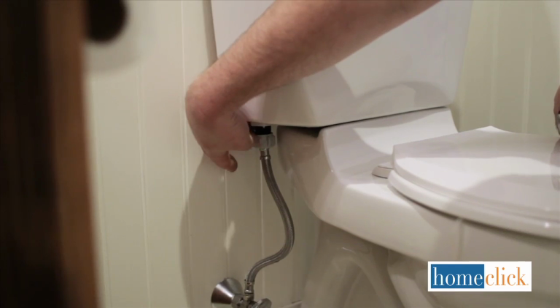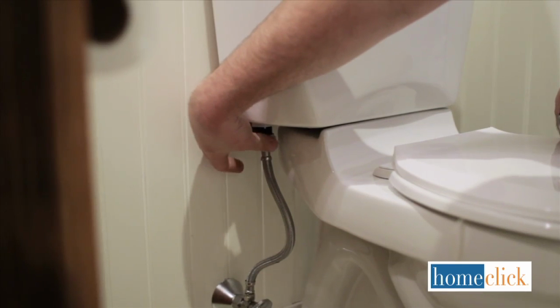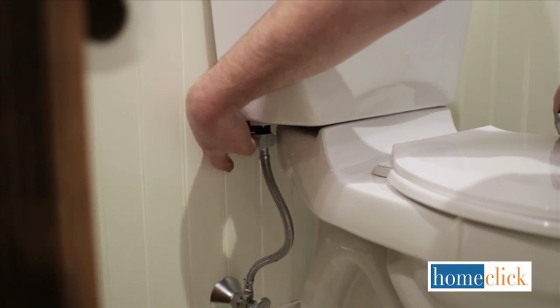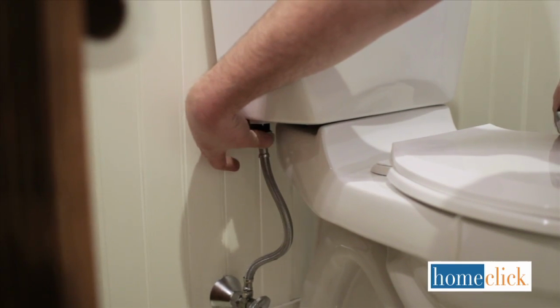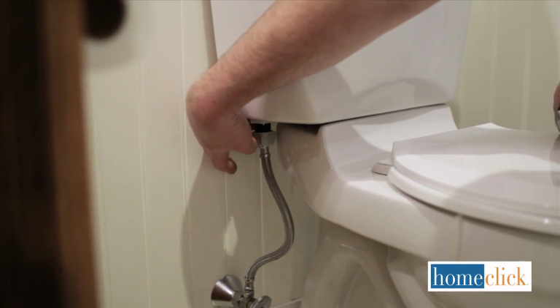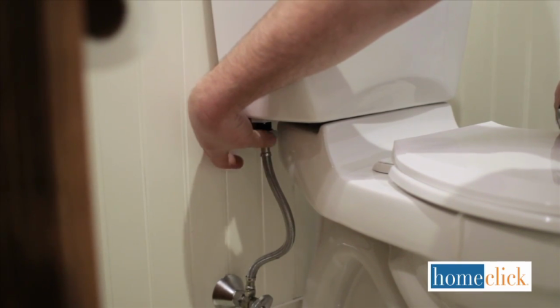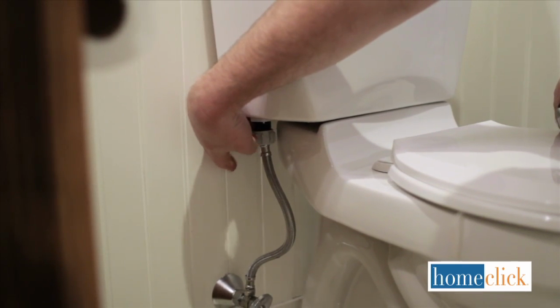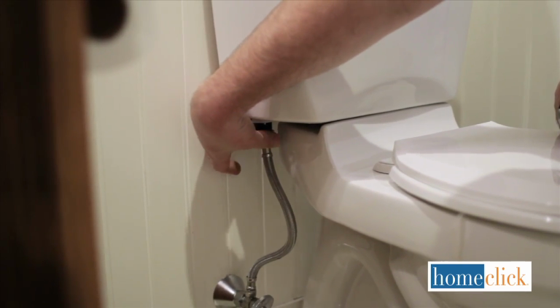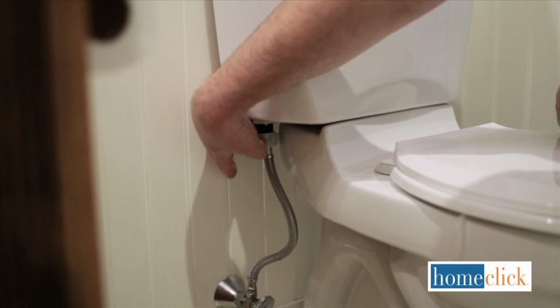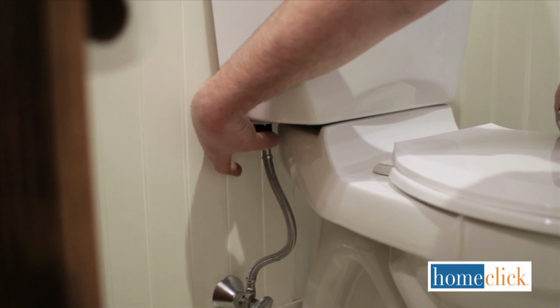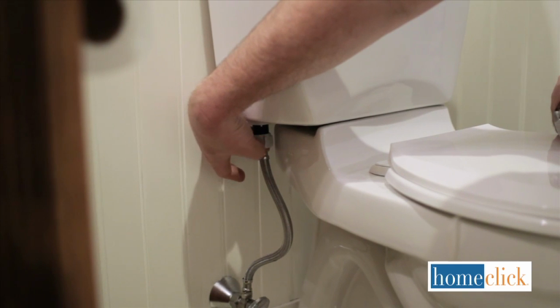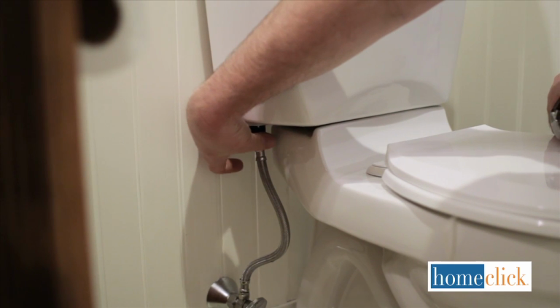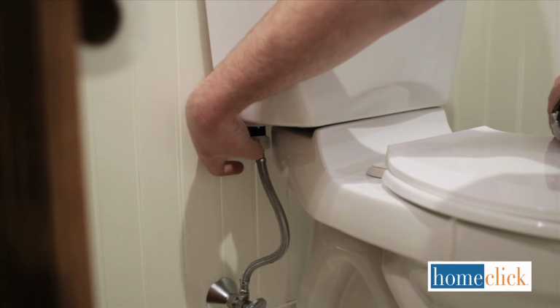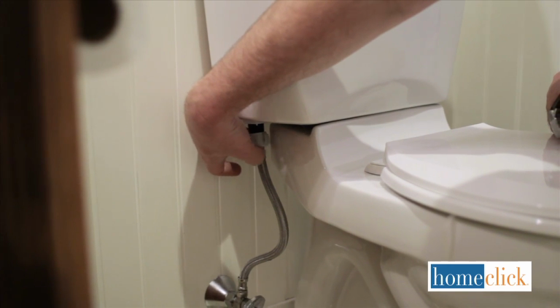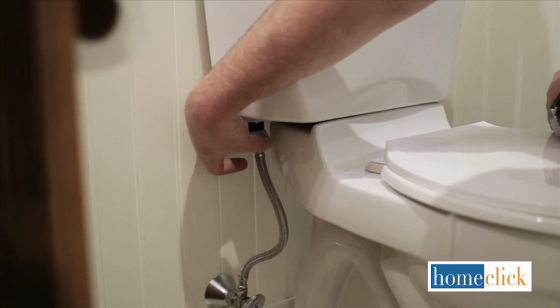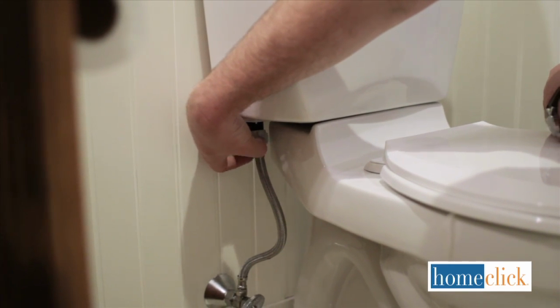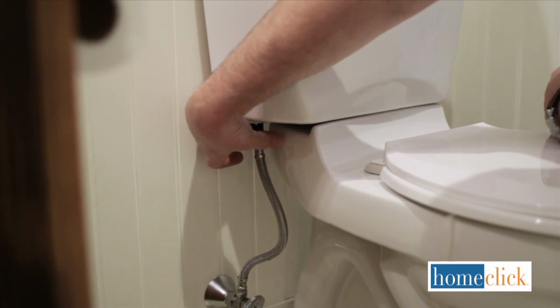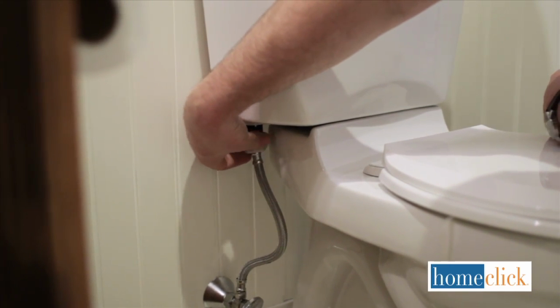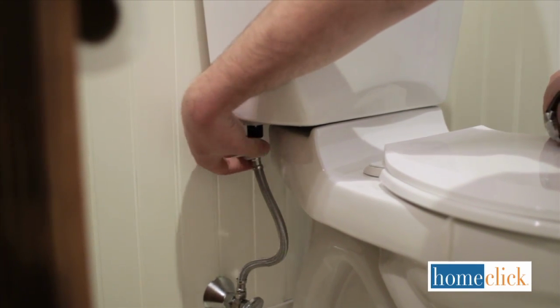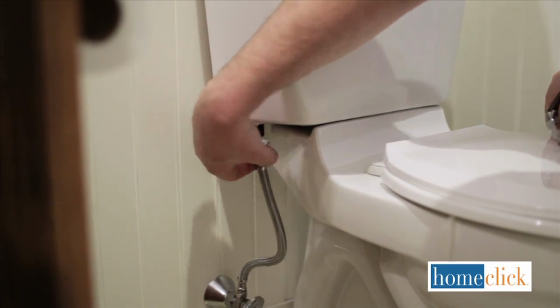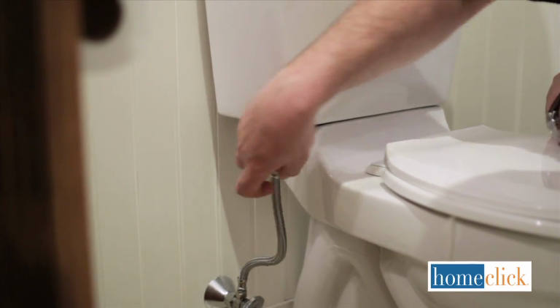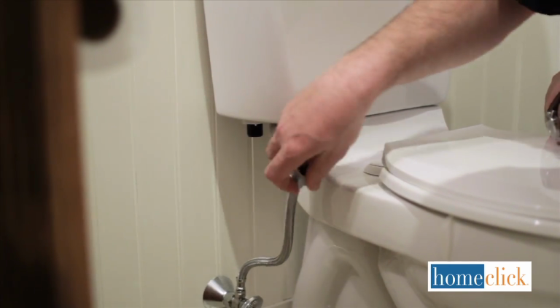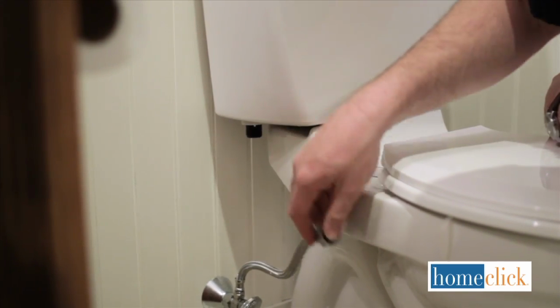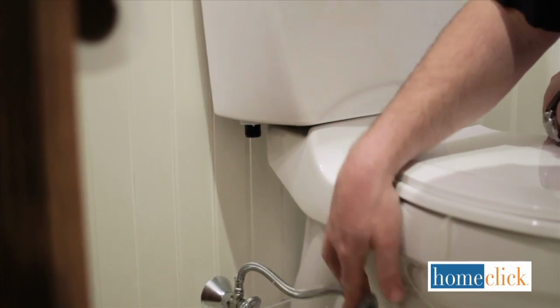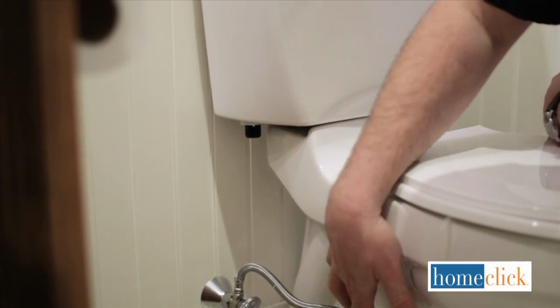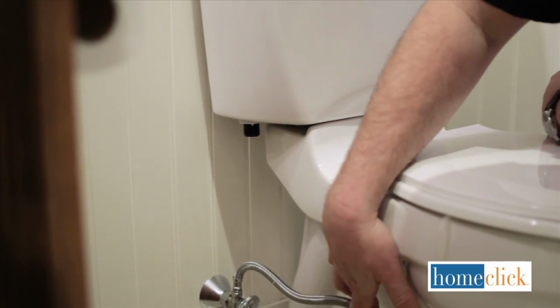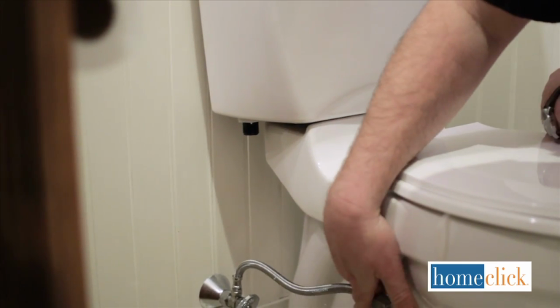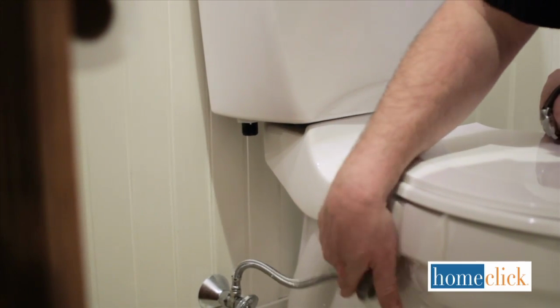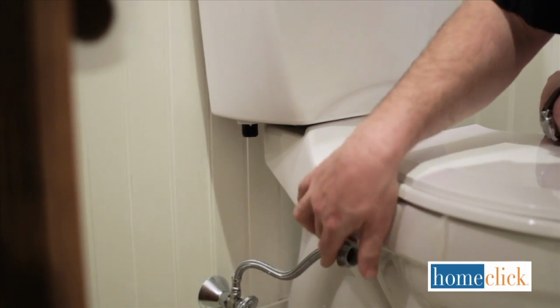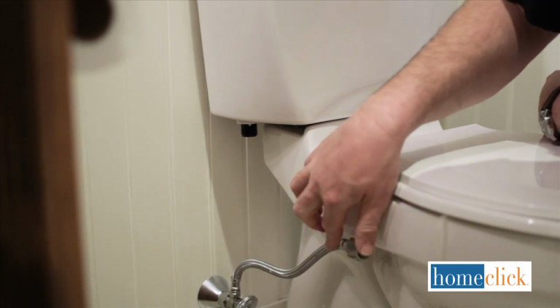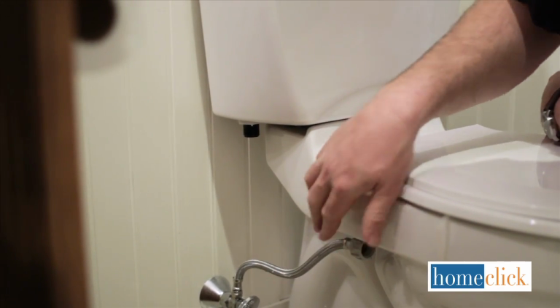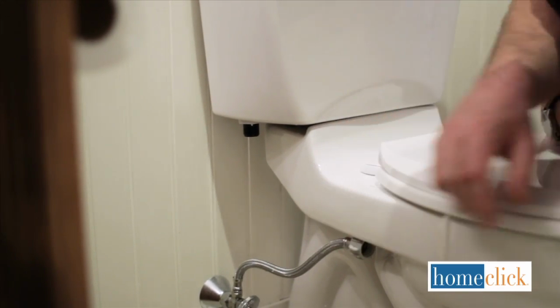Next, disconnect the water supply line from the tank. If it's really tight, use your pliers to loosen it.